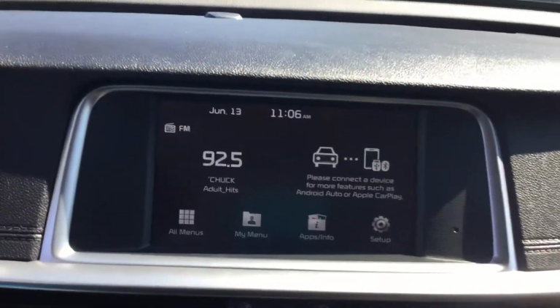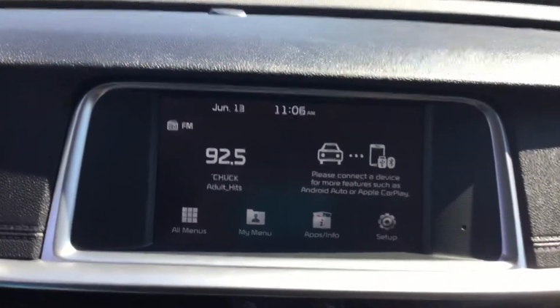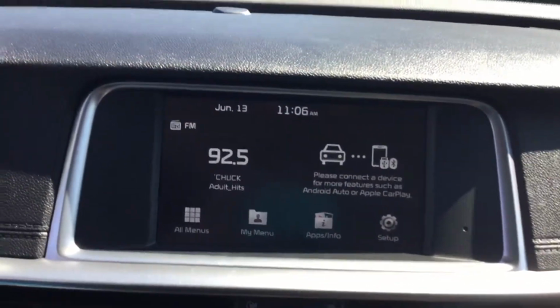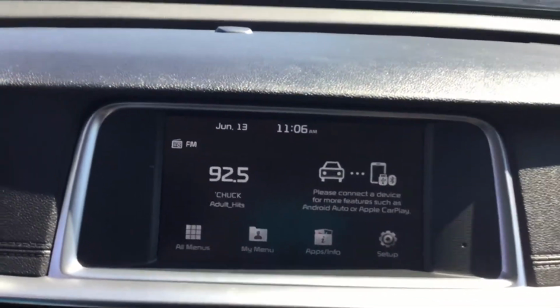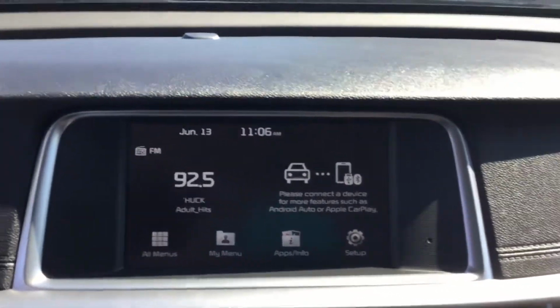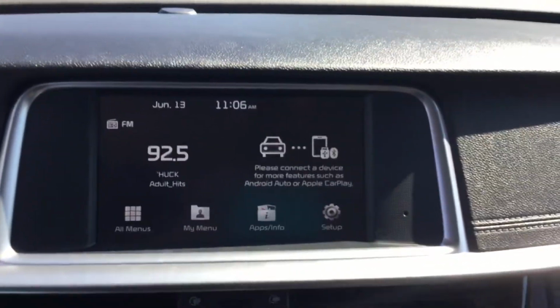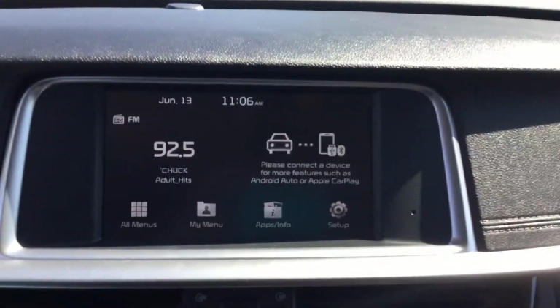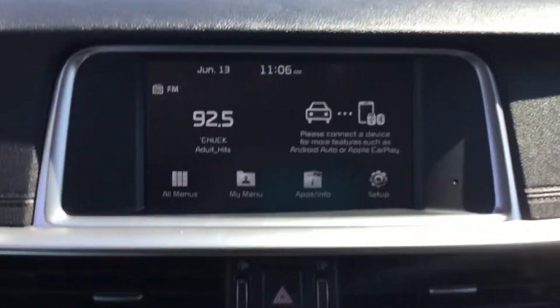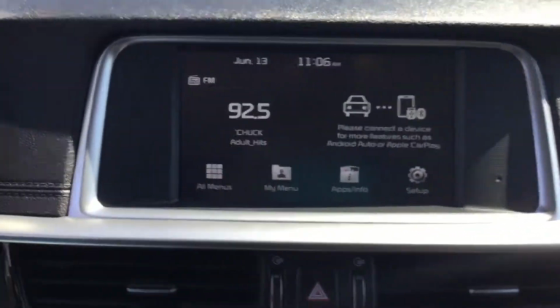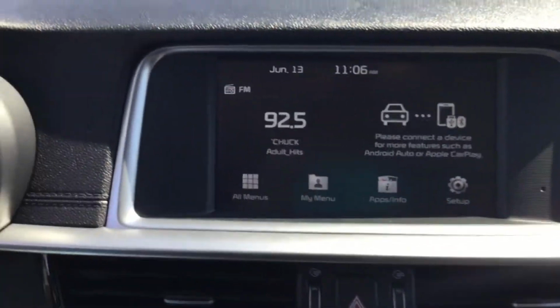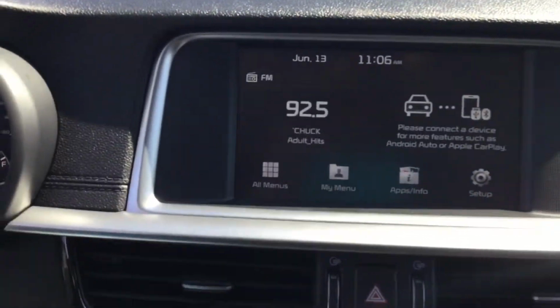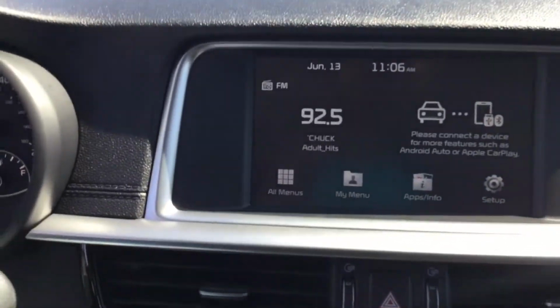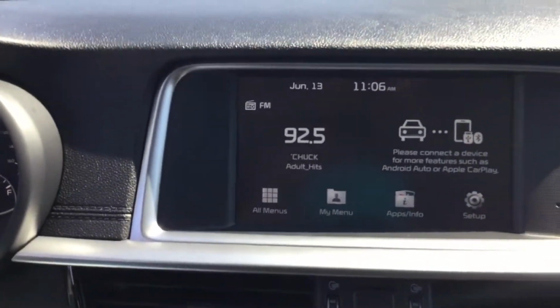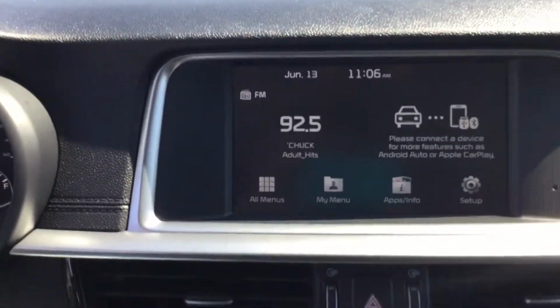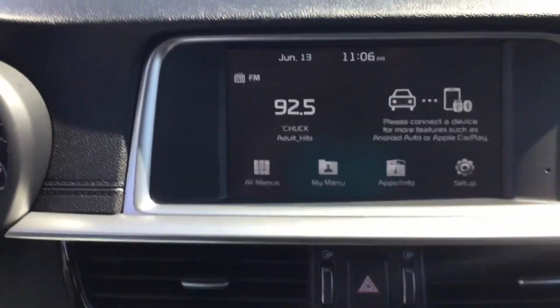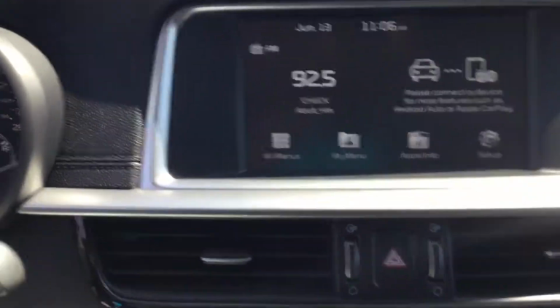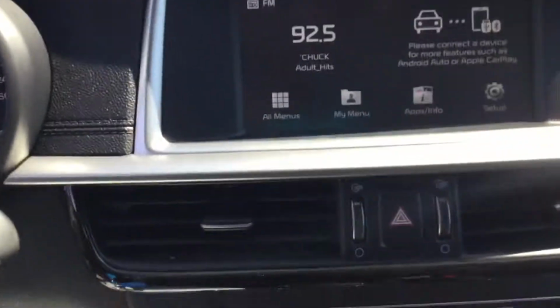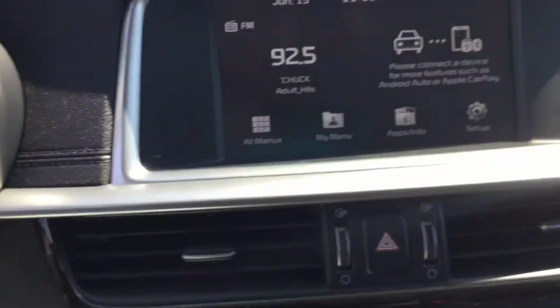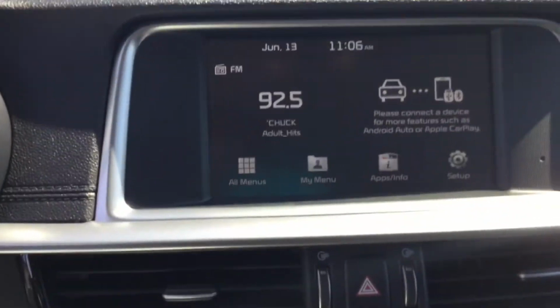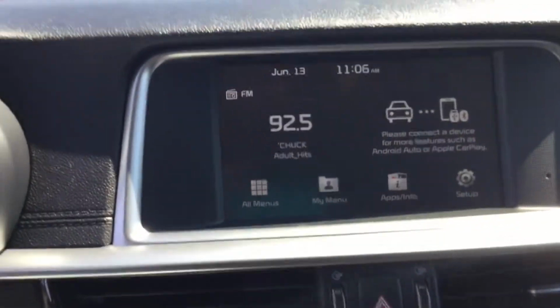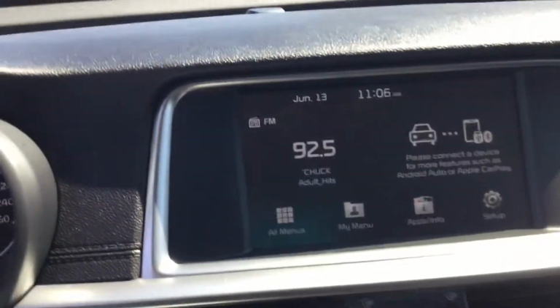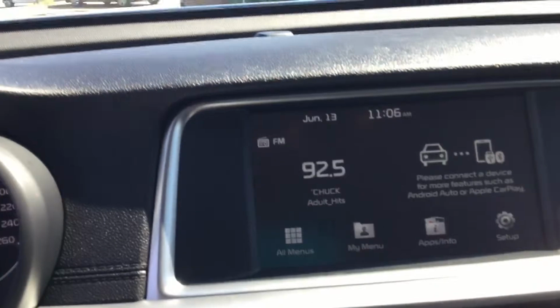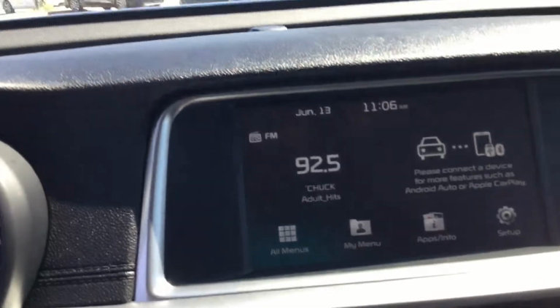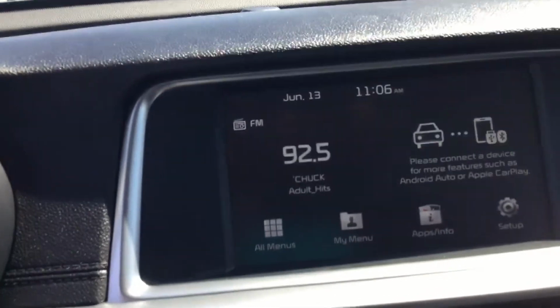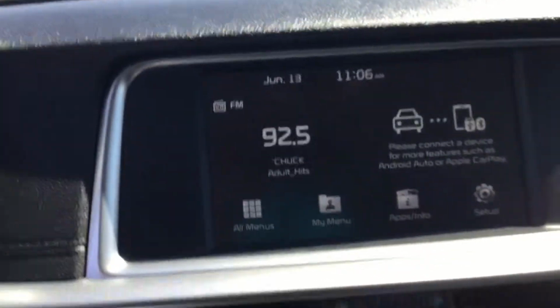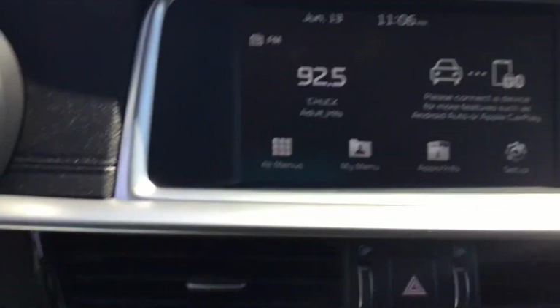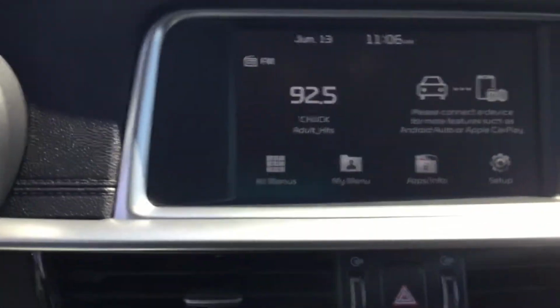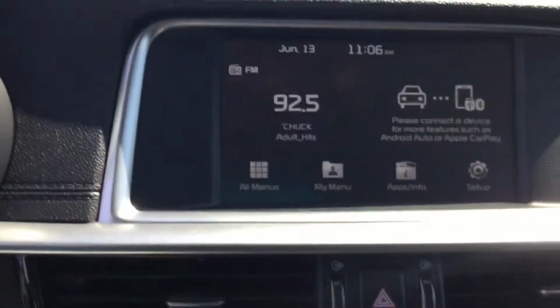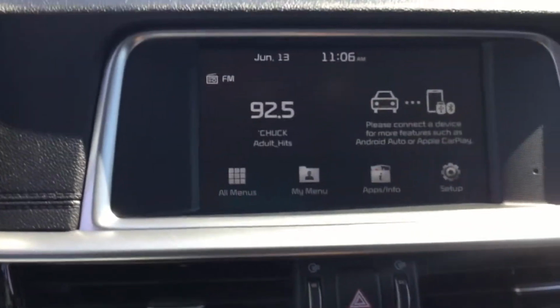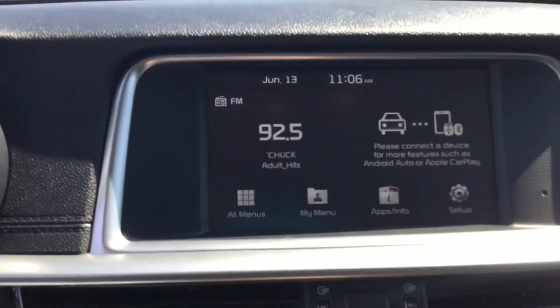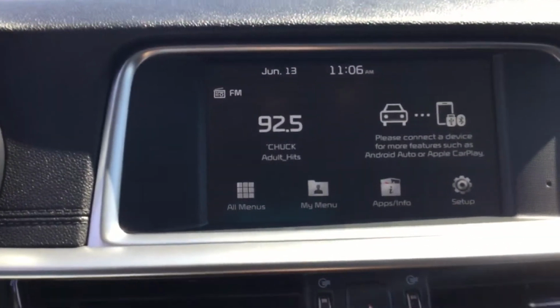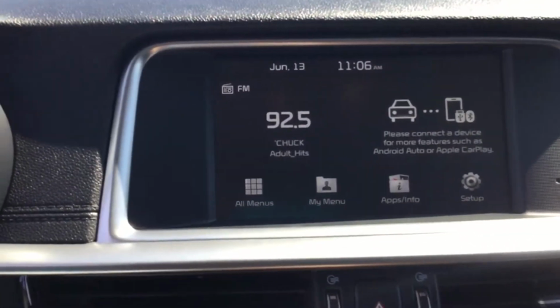It will also display your cell phone because it has Apple Android CarPlay.